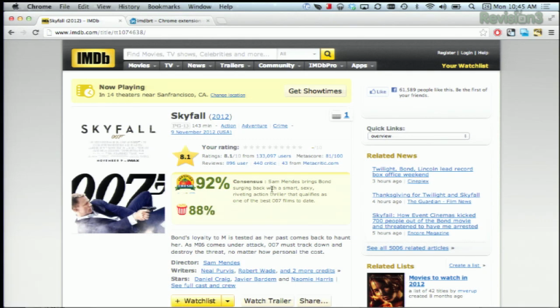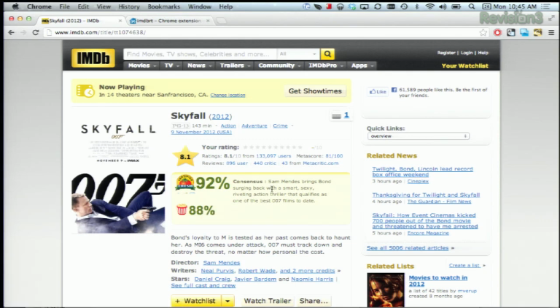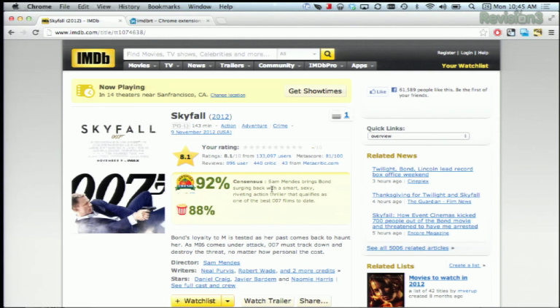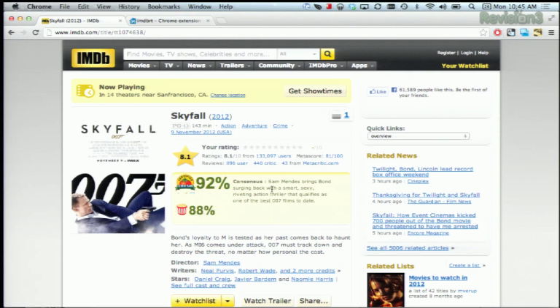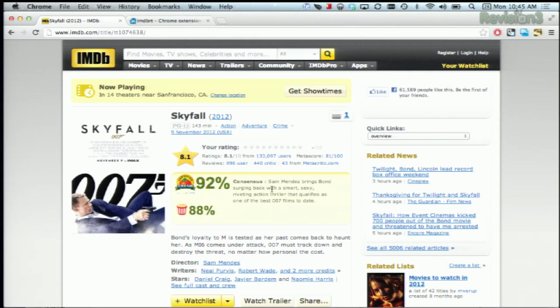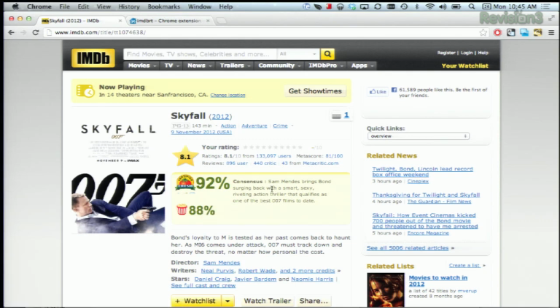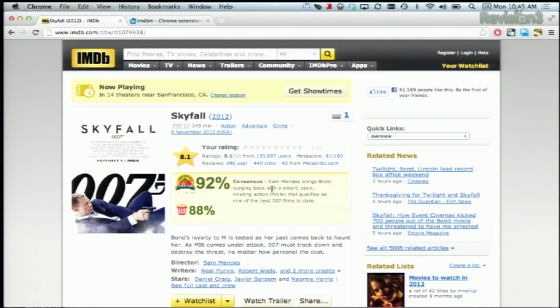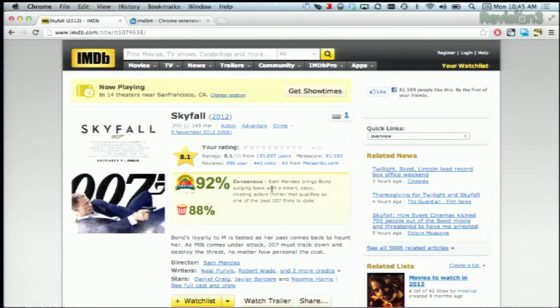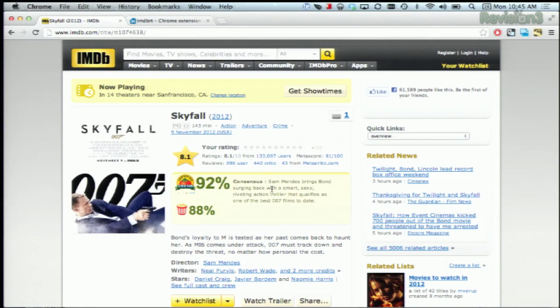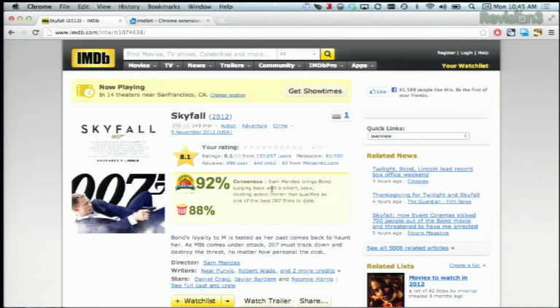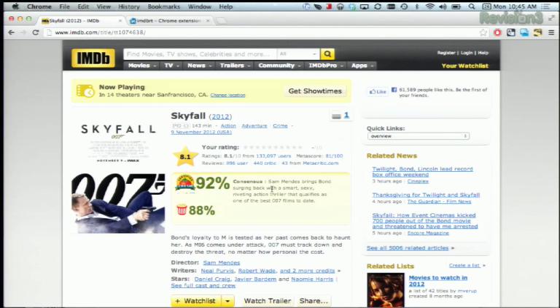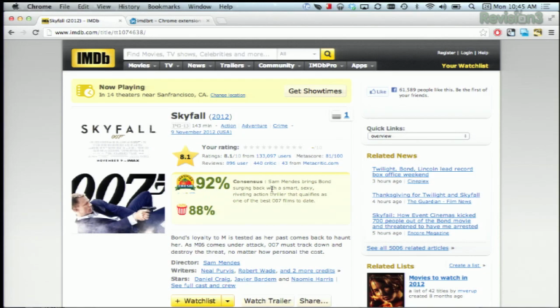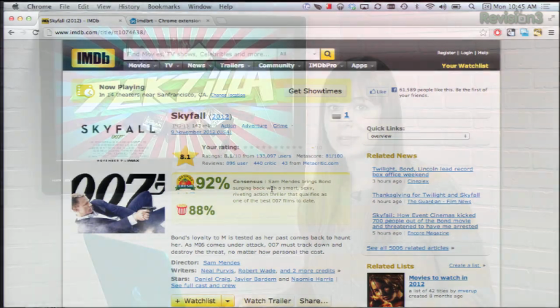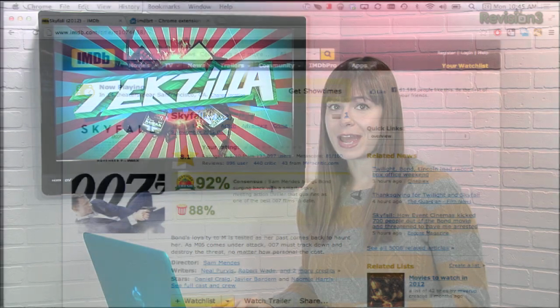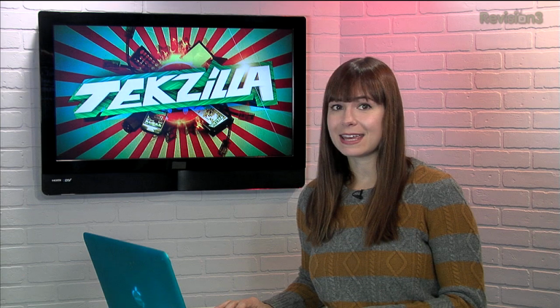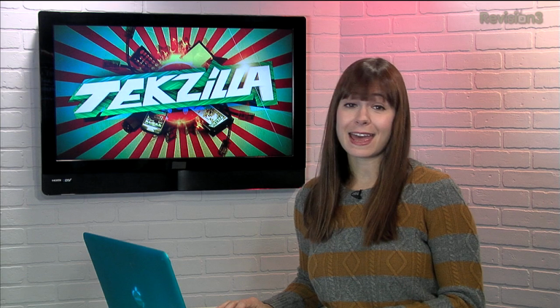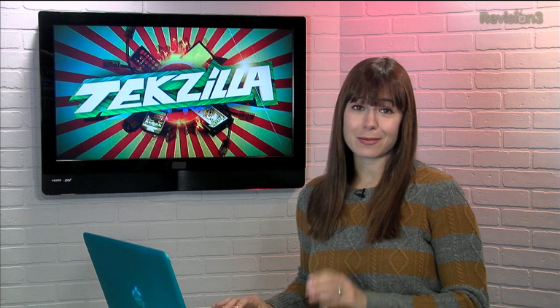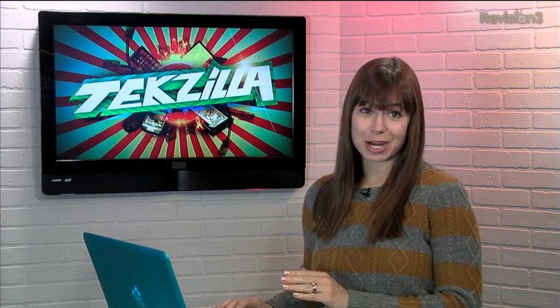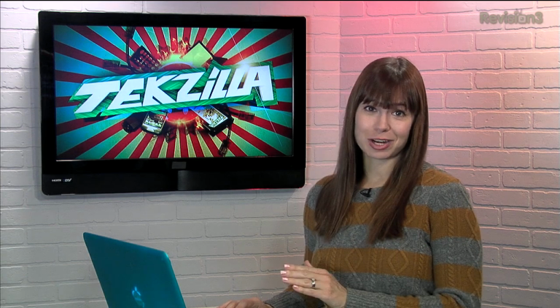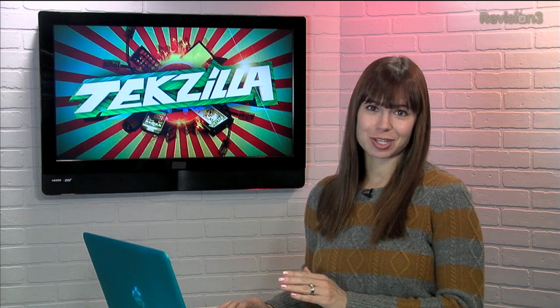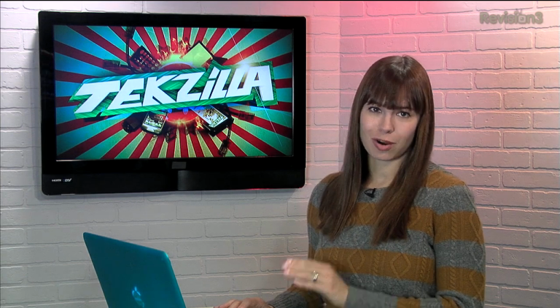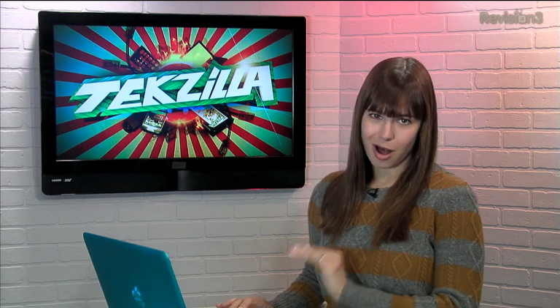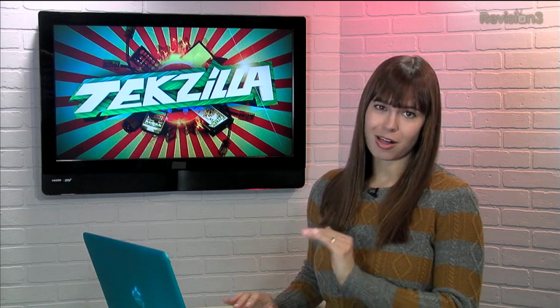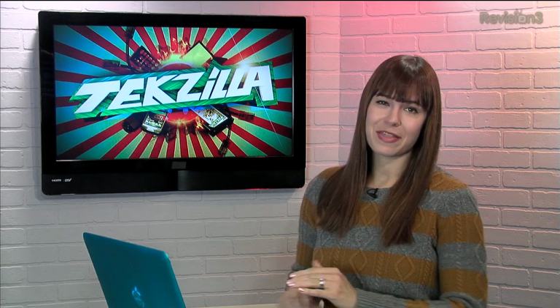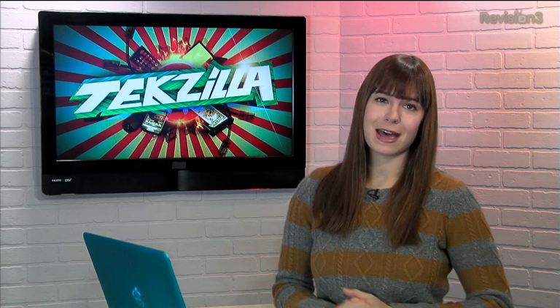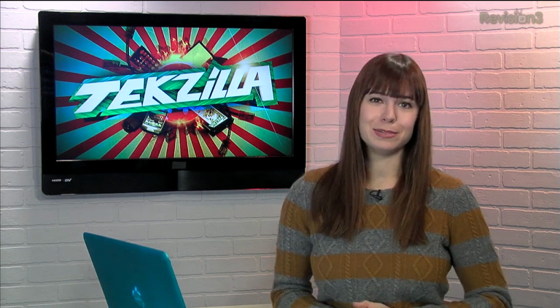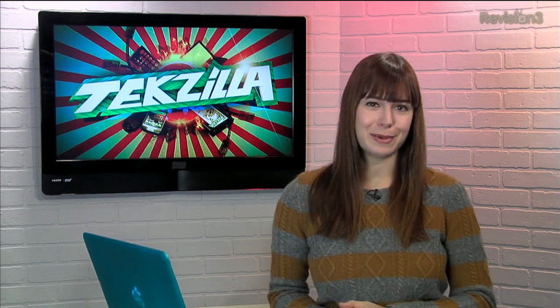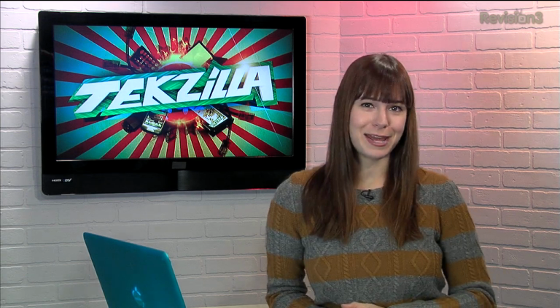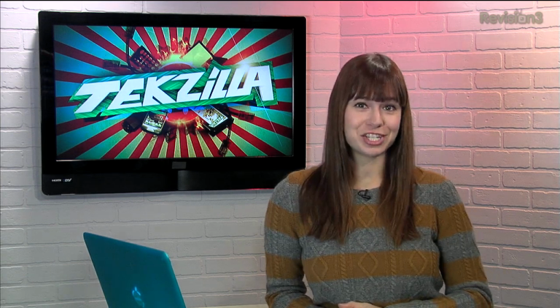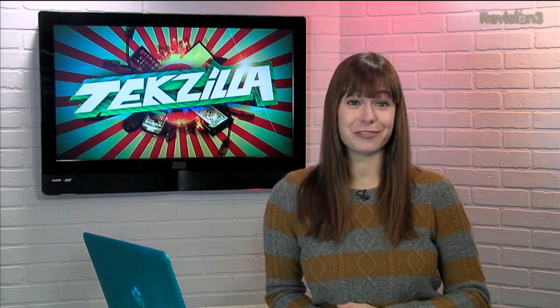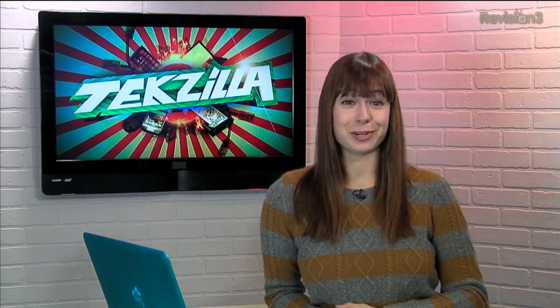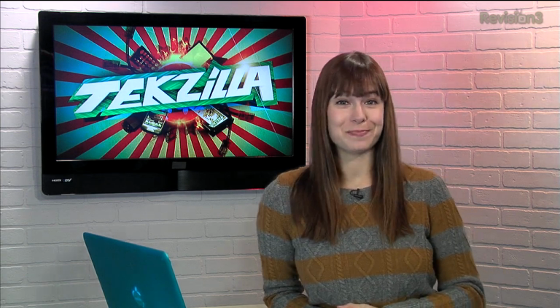So now you can see the Rotten Tomatoes score, the IMDb ranking, and the Metacritic score all on the IMDb page. It's very cool.